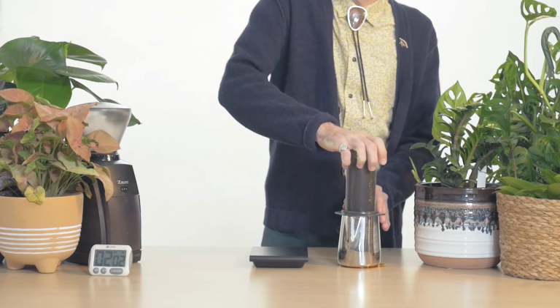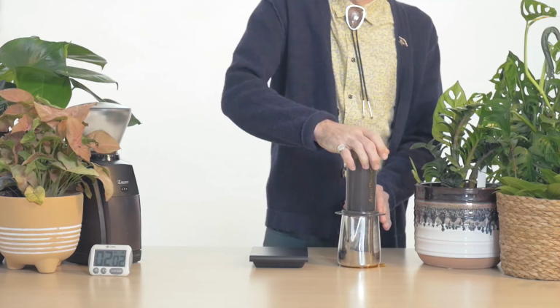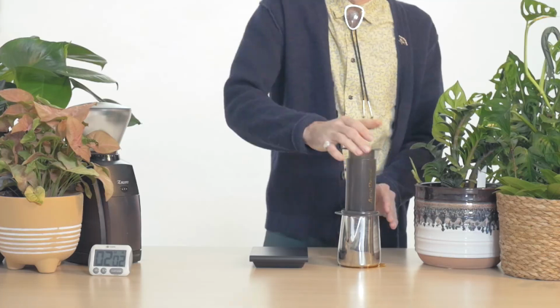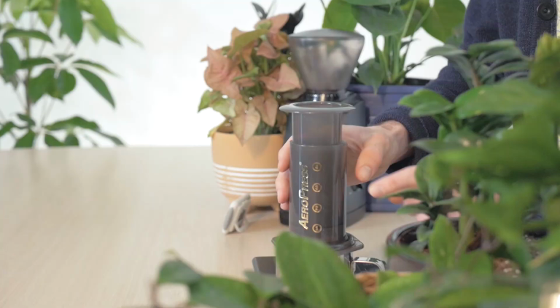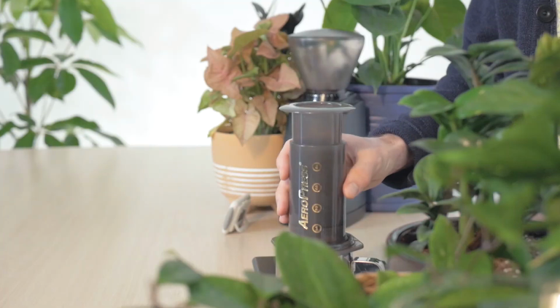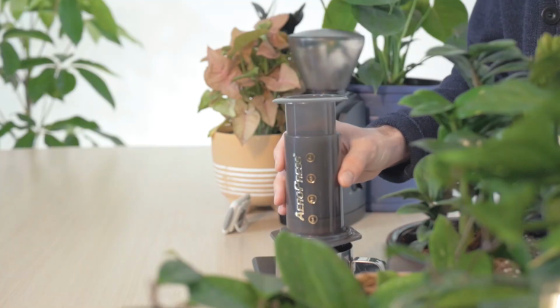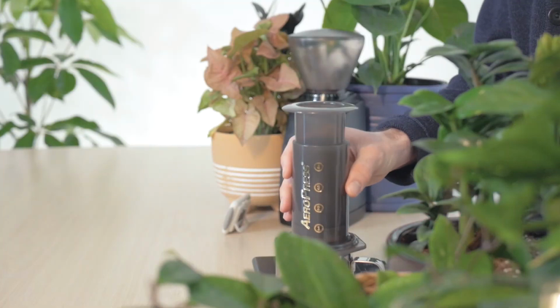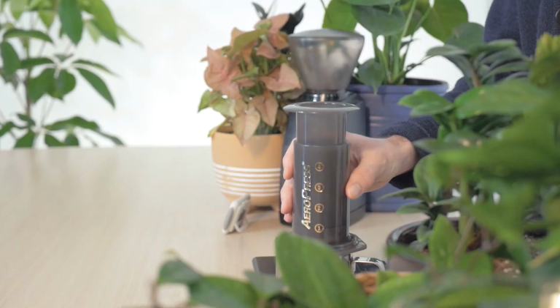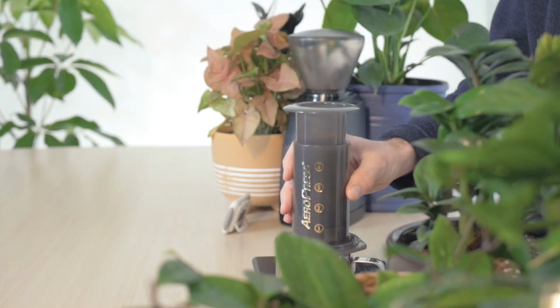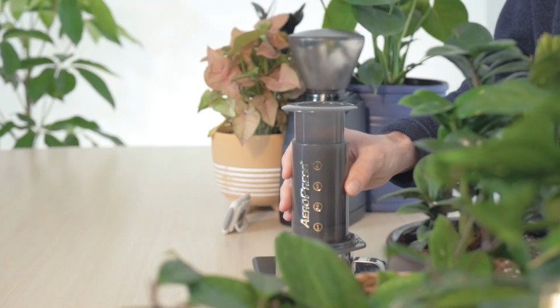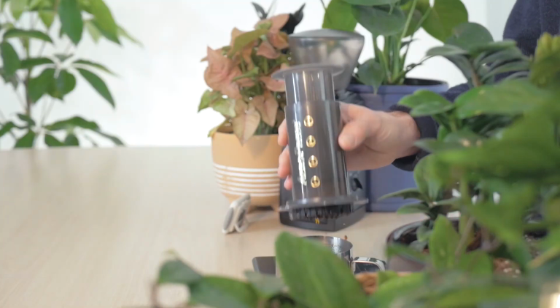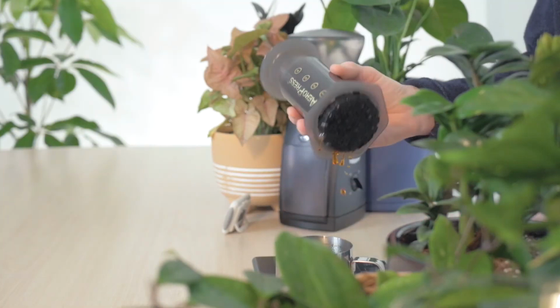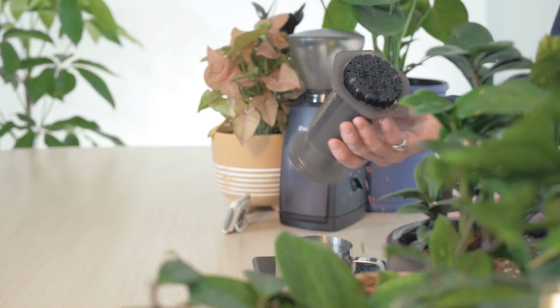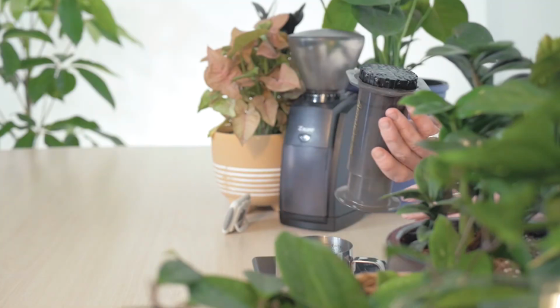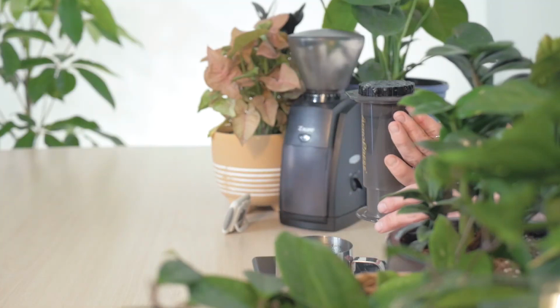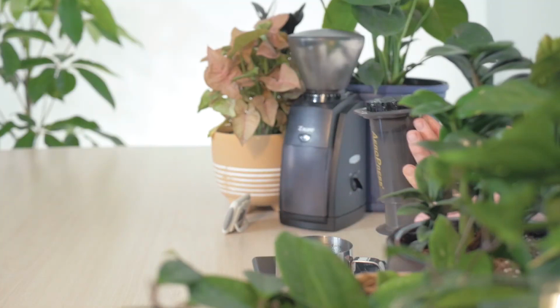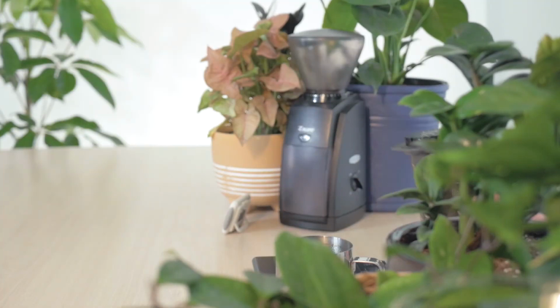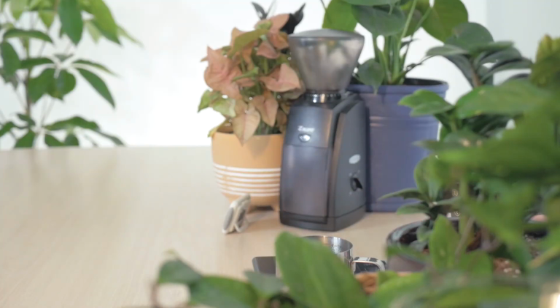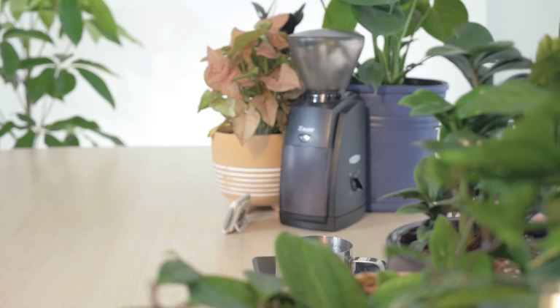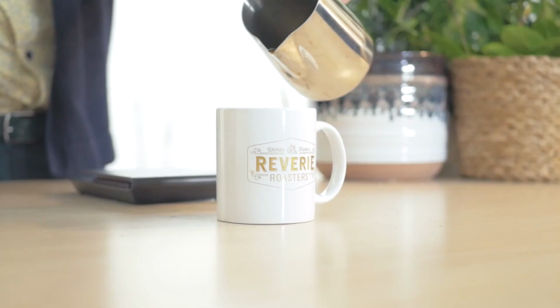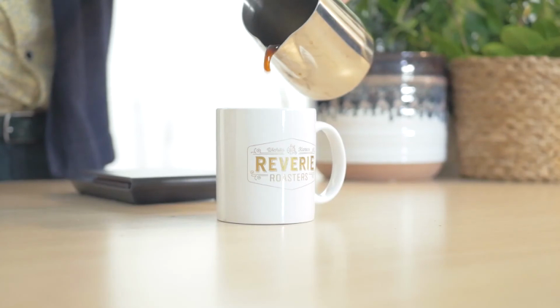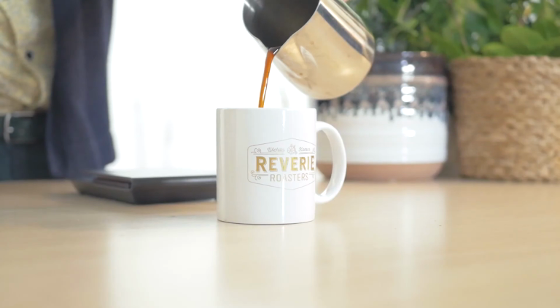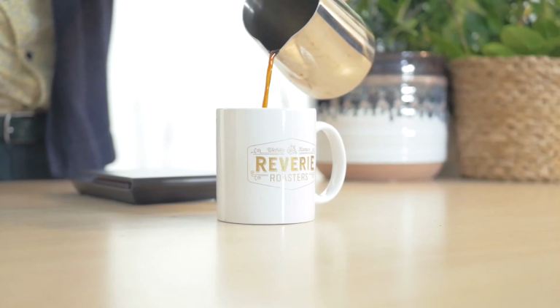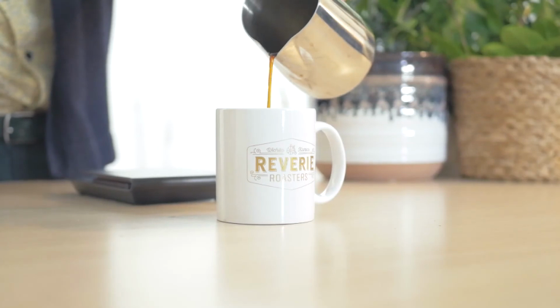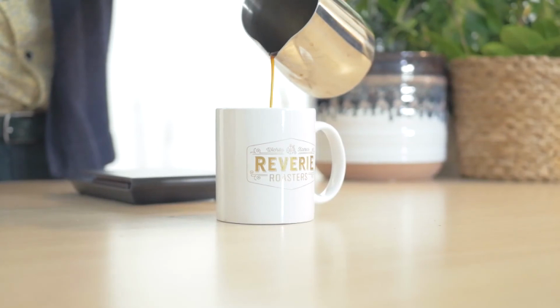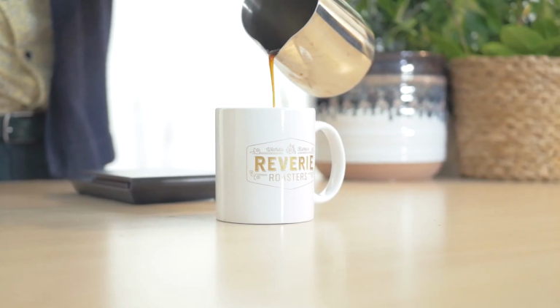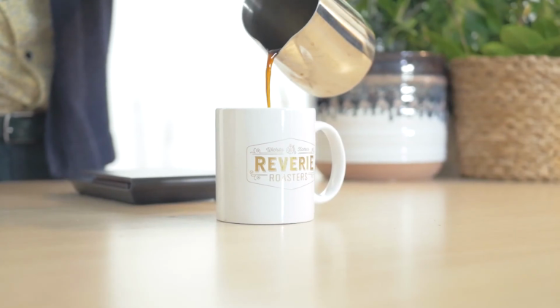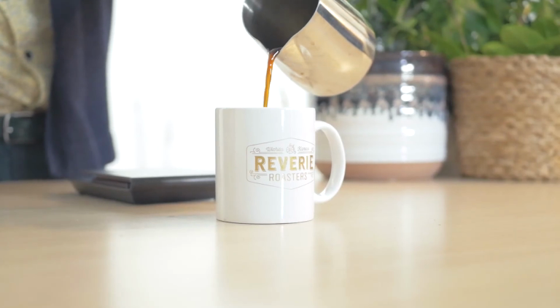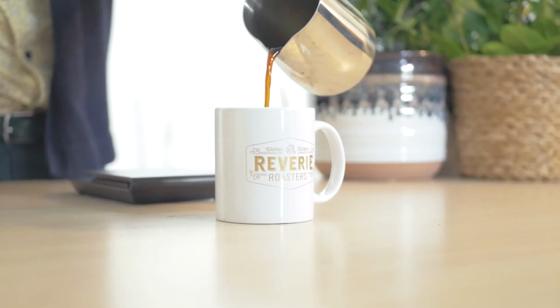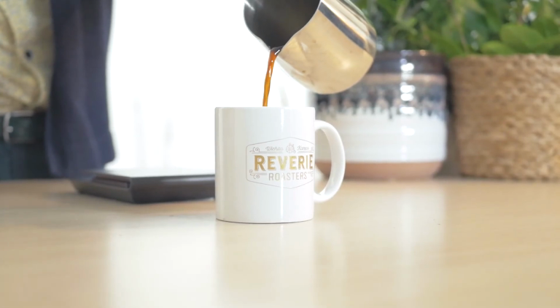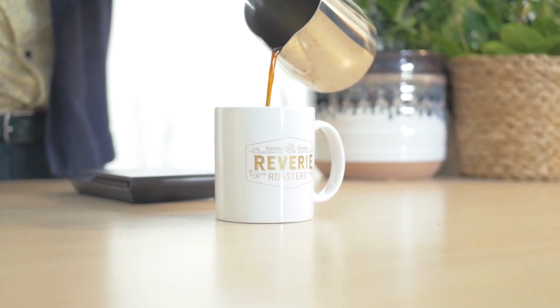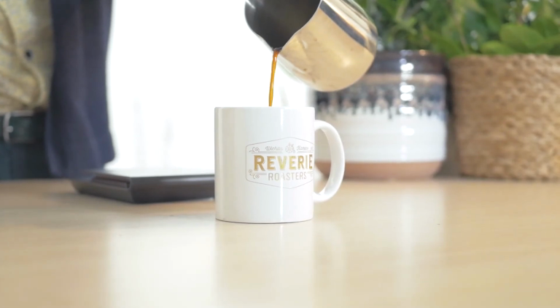Your coffee is now ready to serve. To finish, pour into your favorite vessel and enjoy!